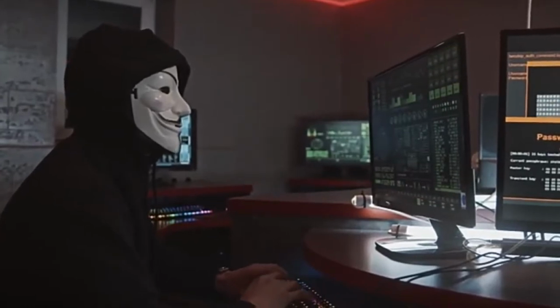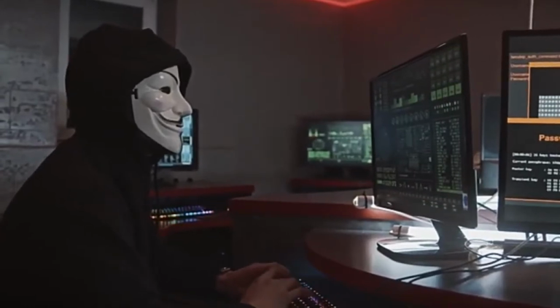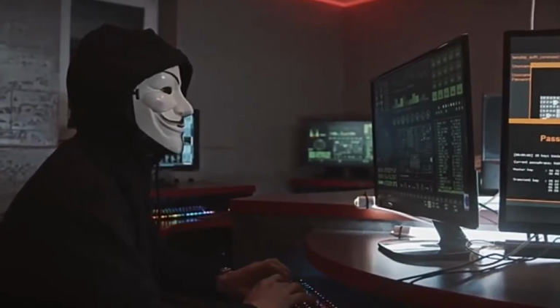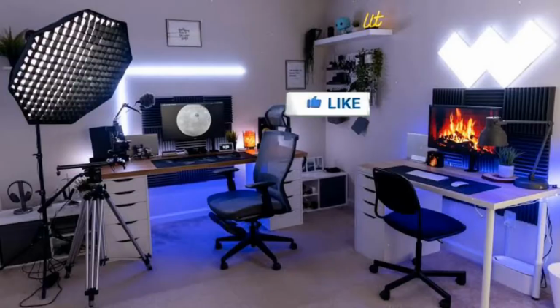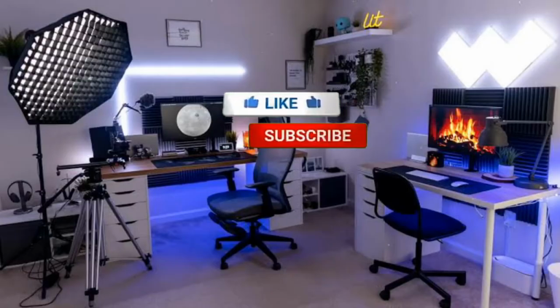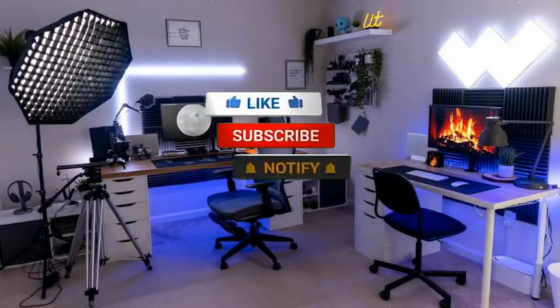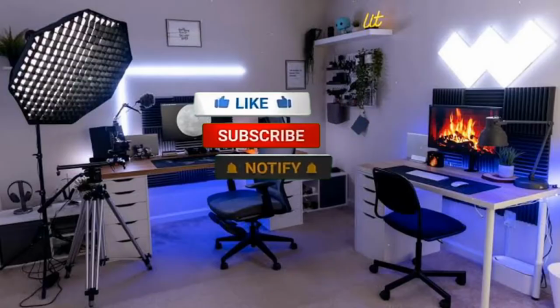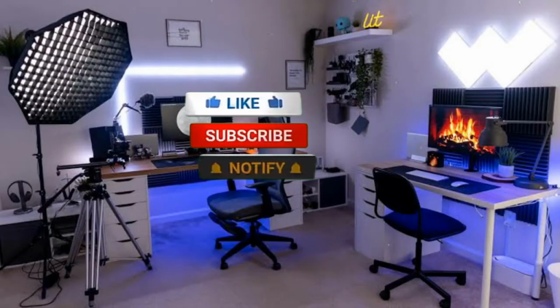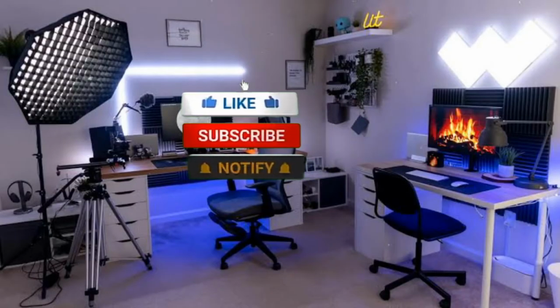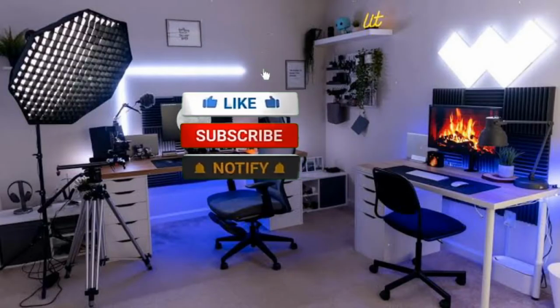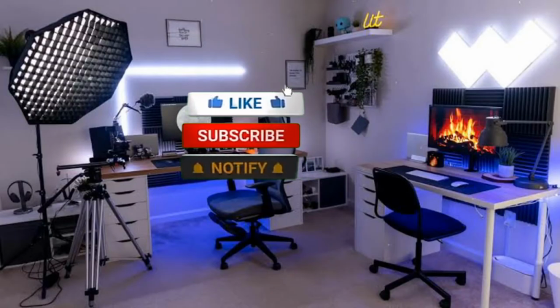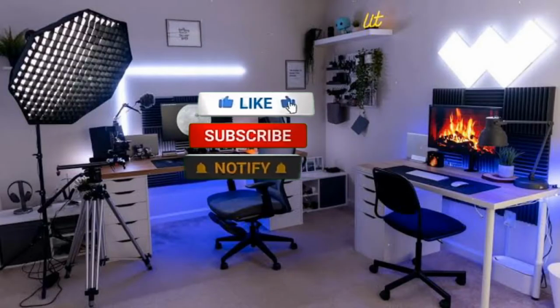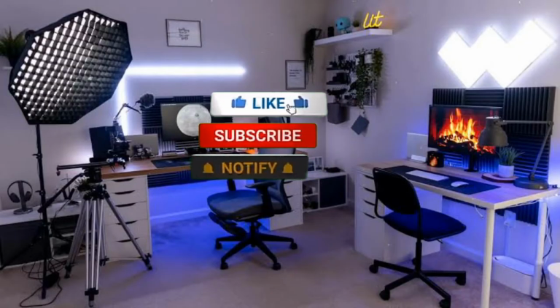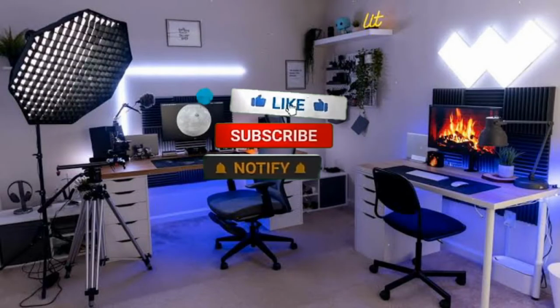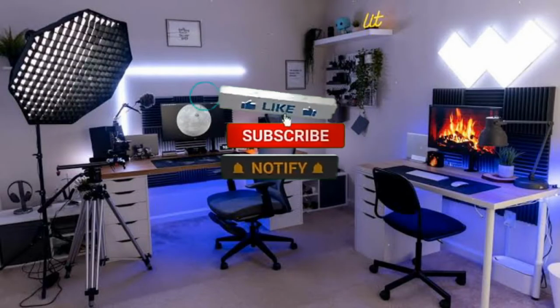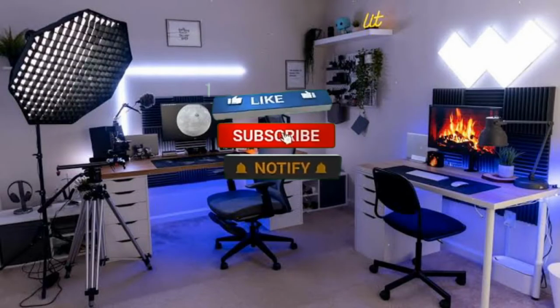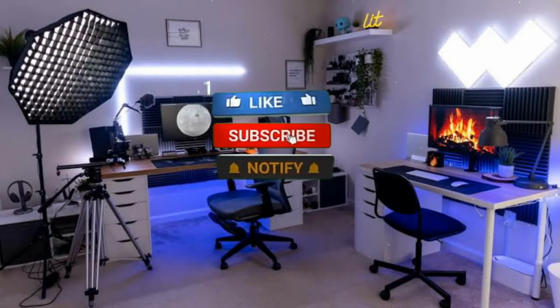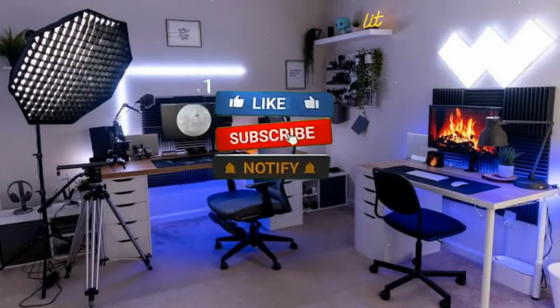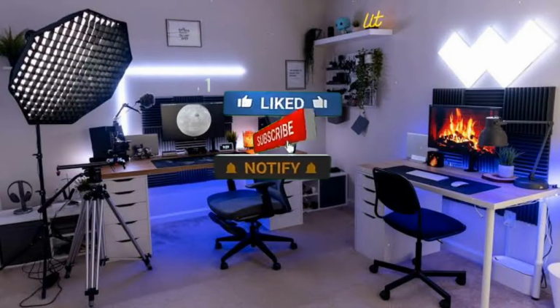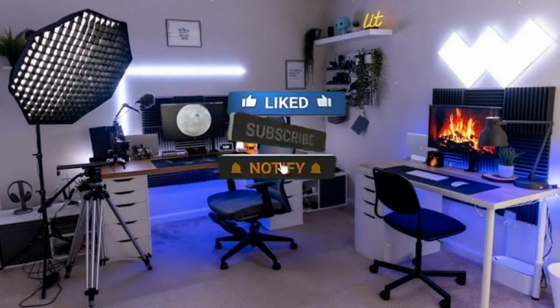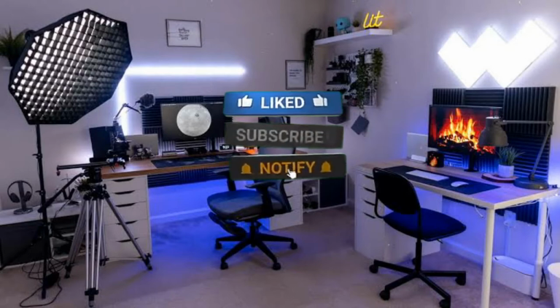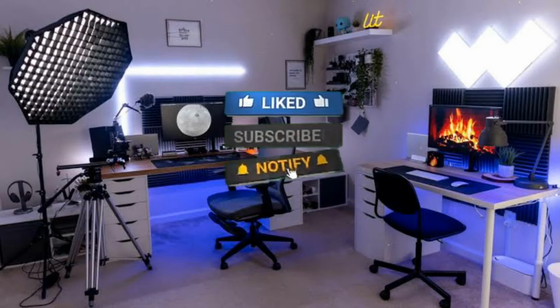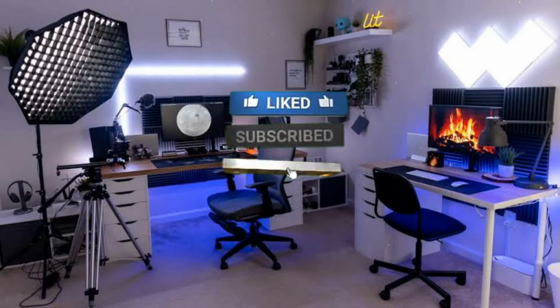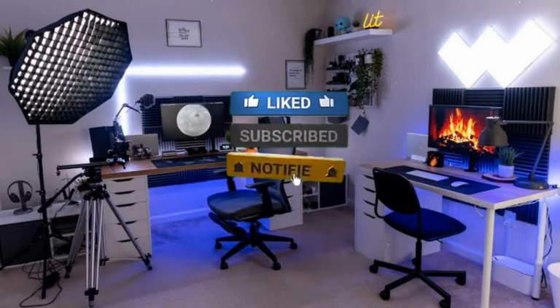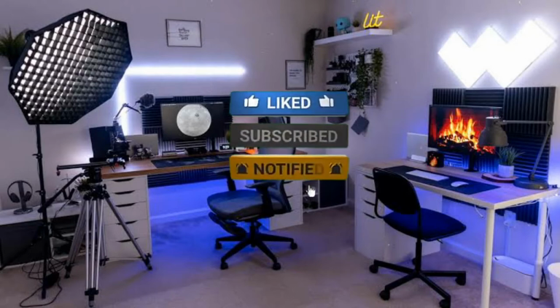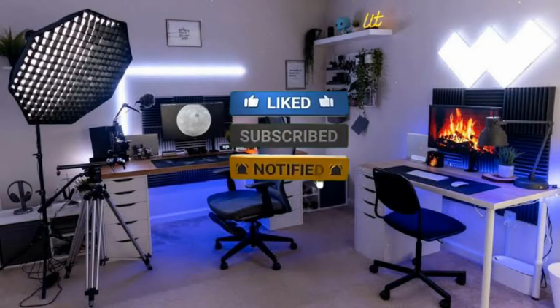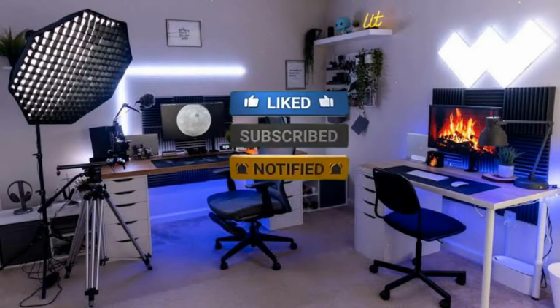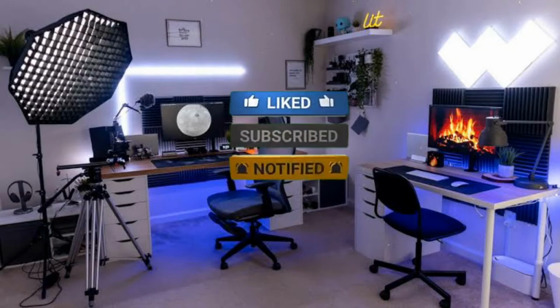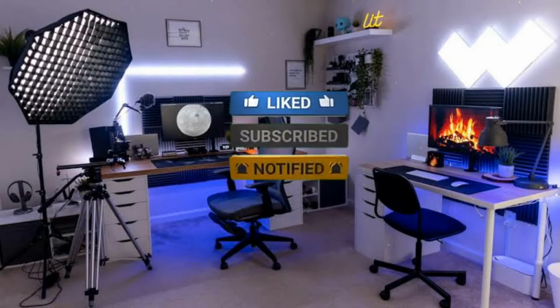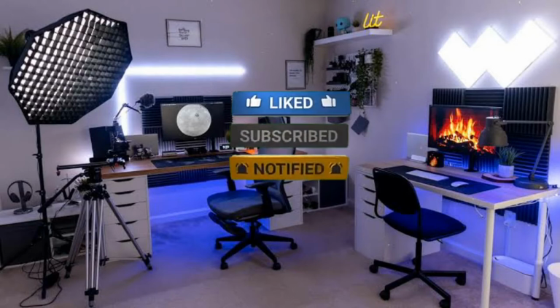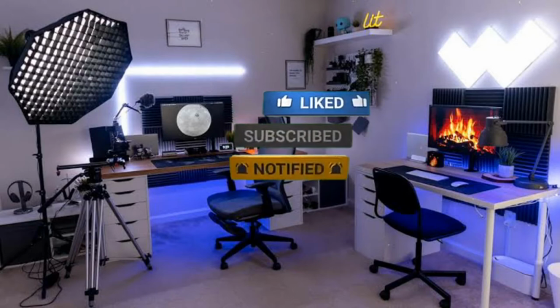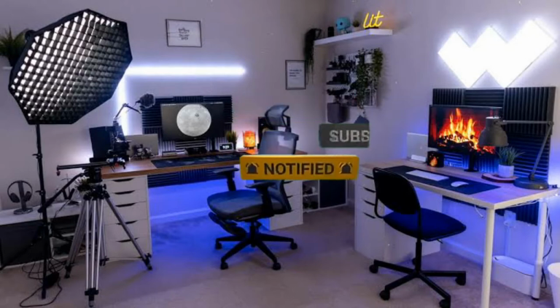But before we get started, subscribe to this channel, and like and share this video with your friends.